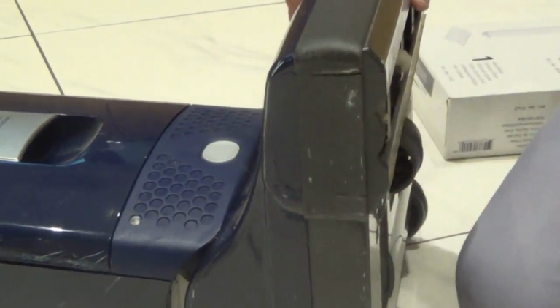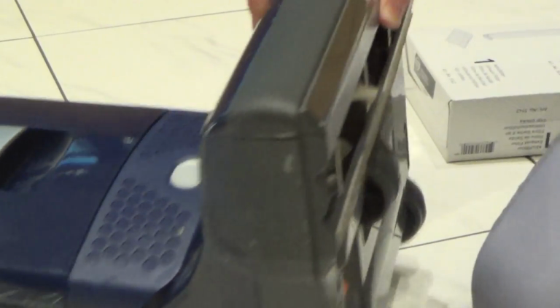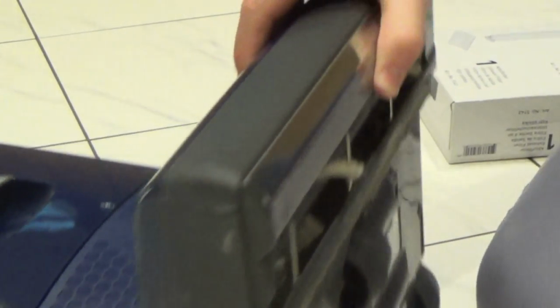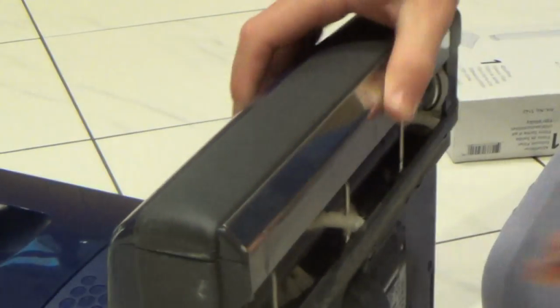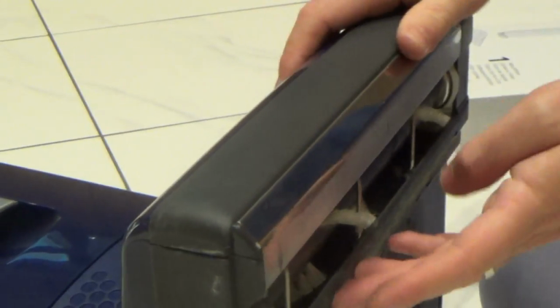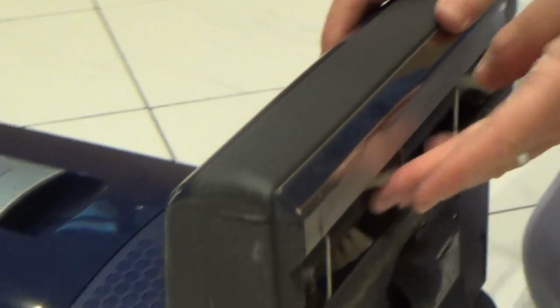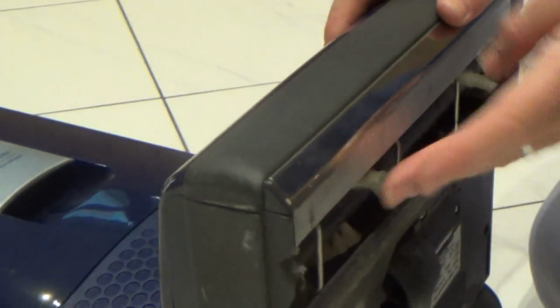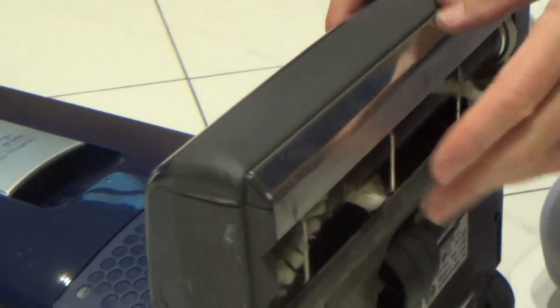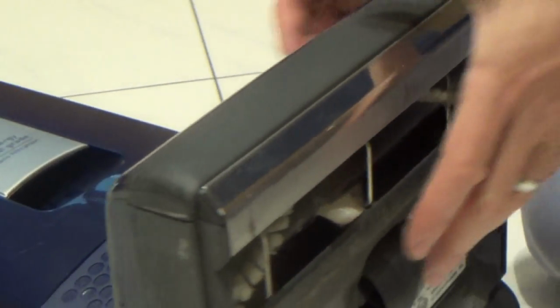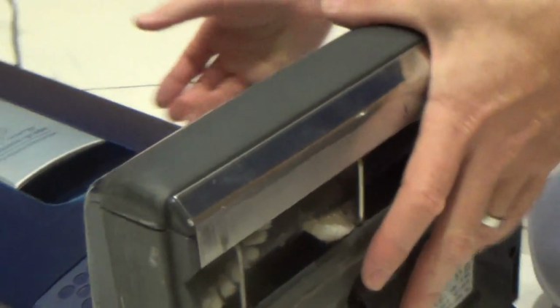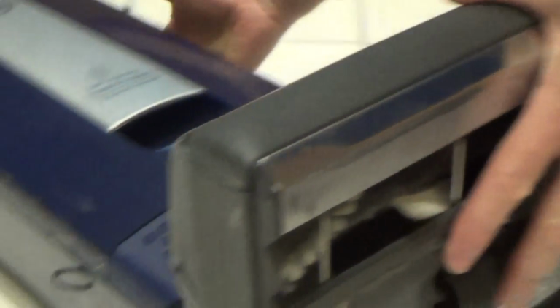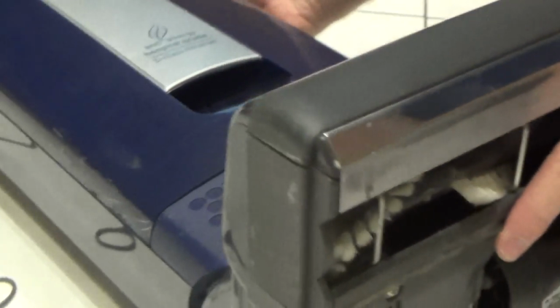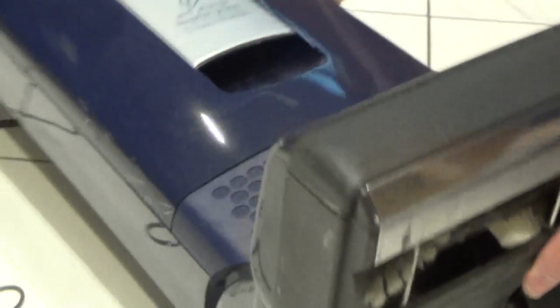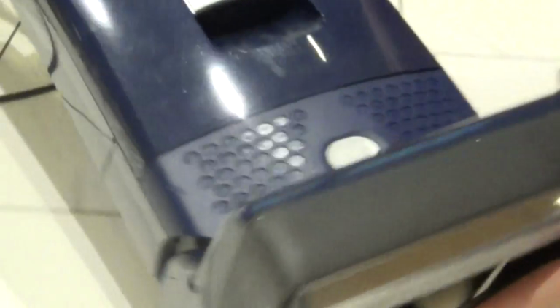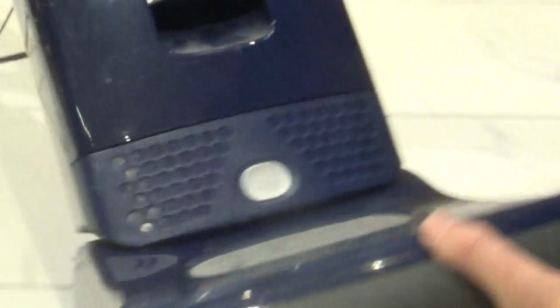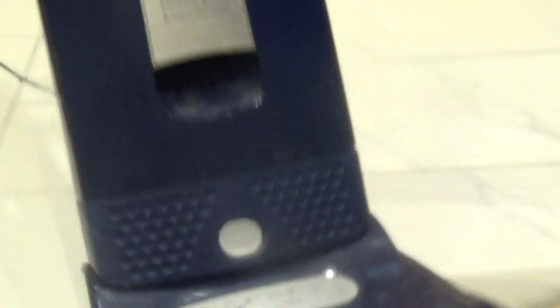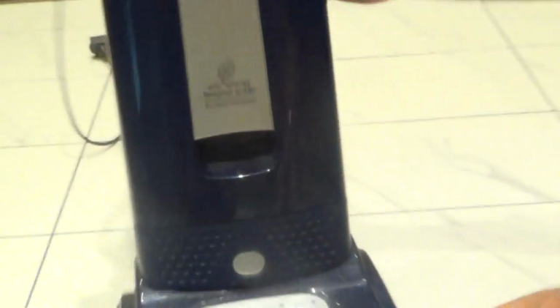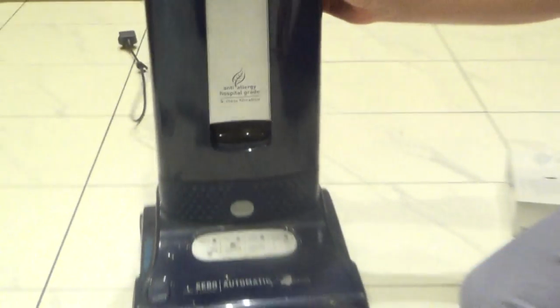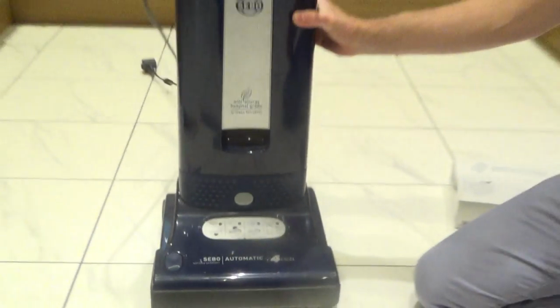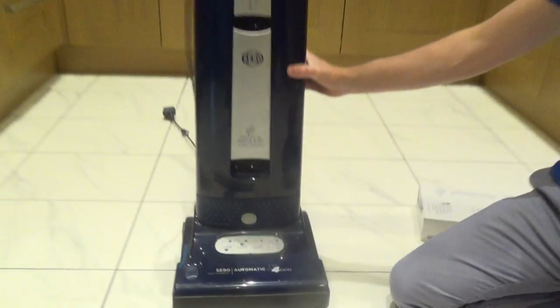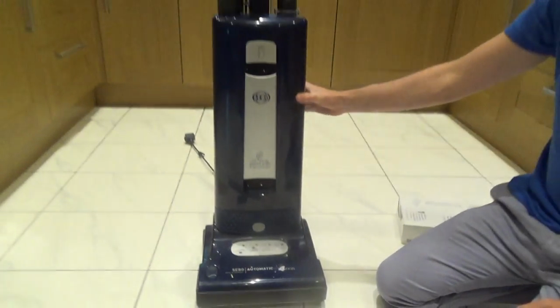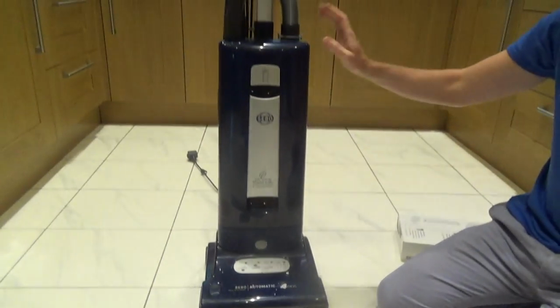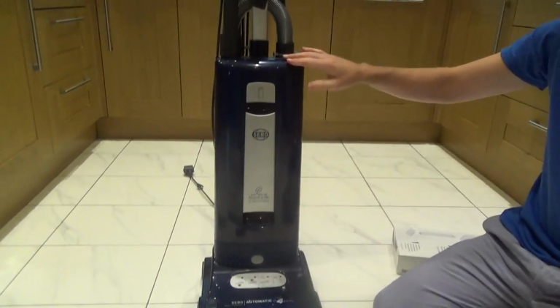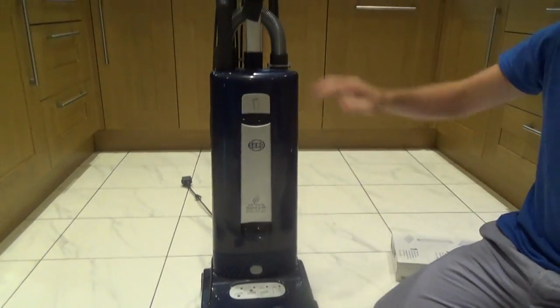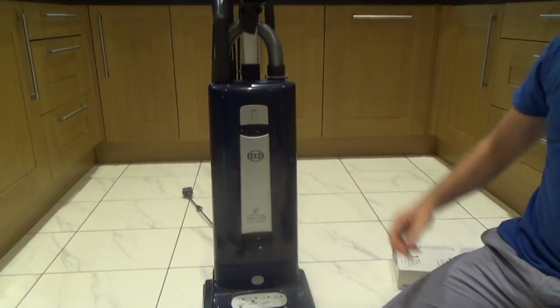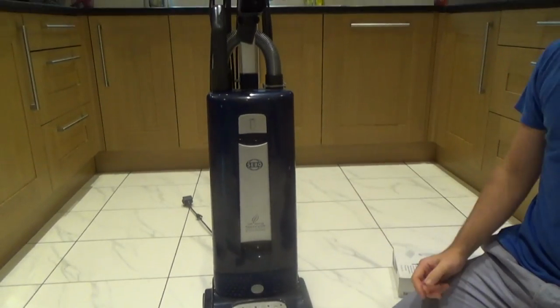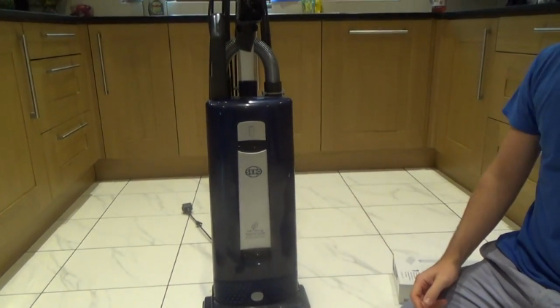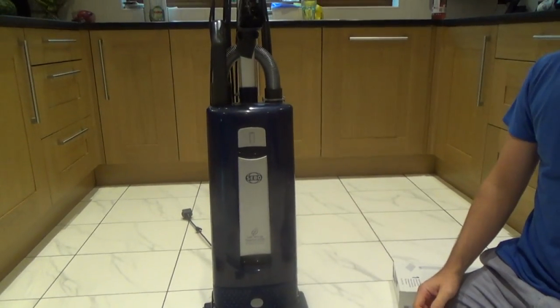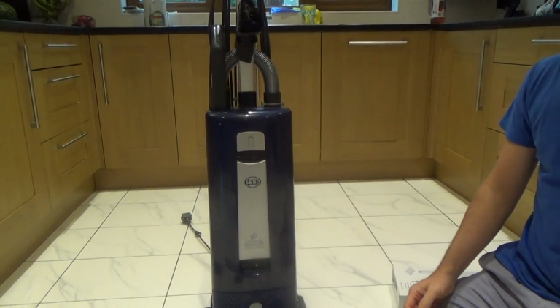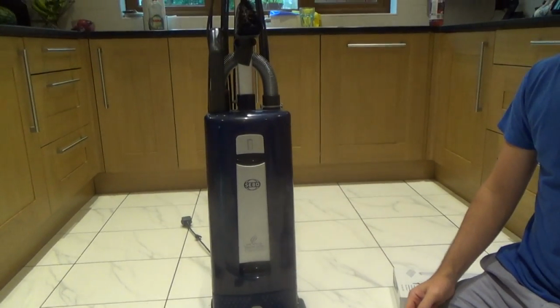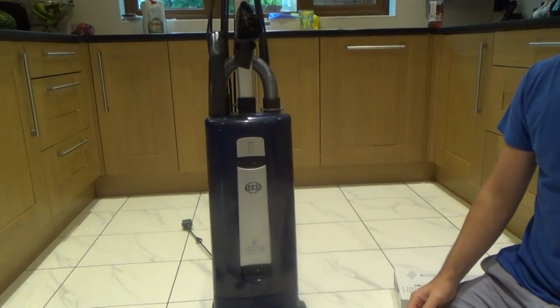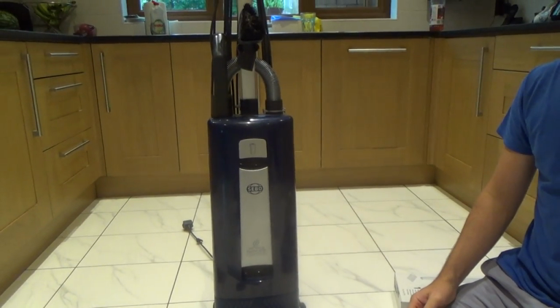And that's it — the brush is nice and clean and all your filters and bags have been done. Hope you find it useful, thanks for watching.